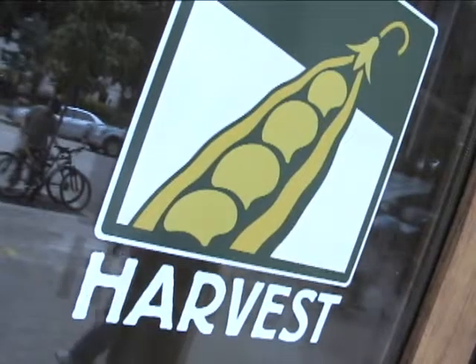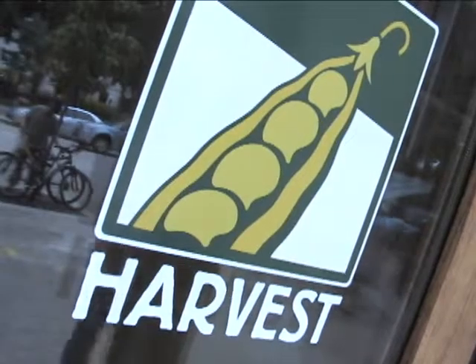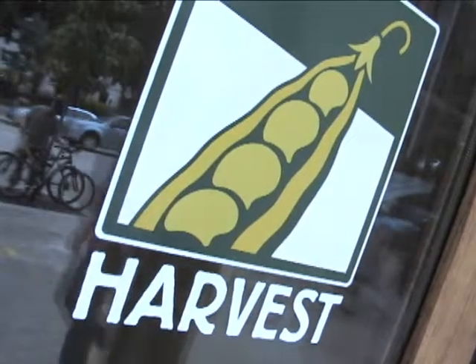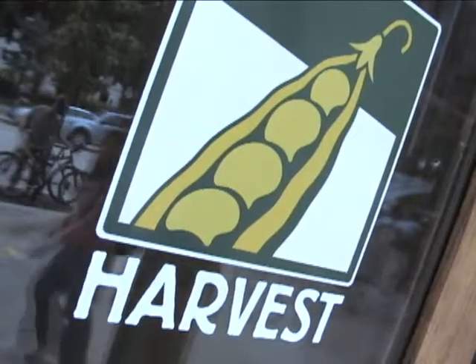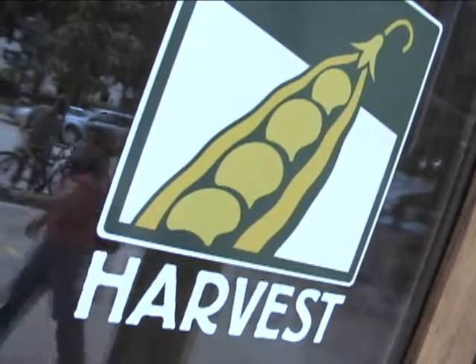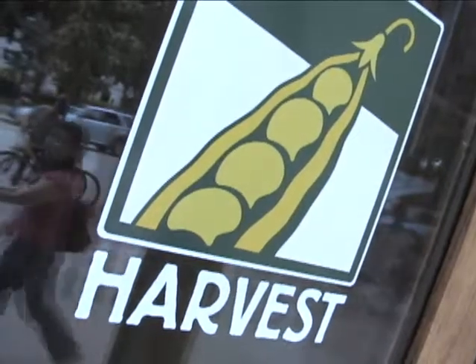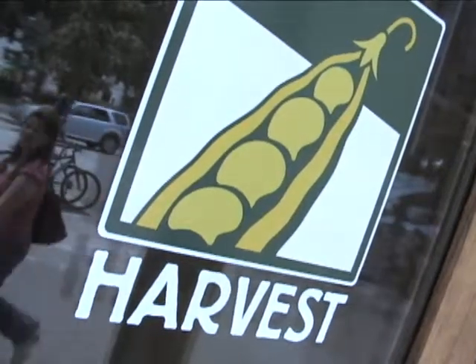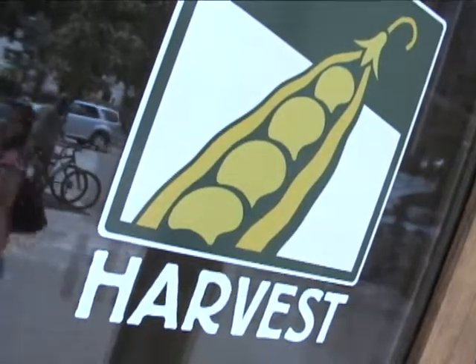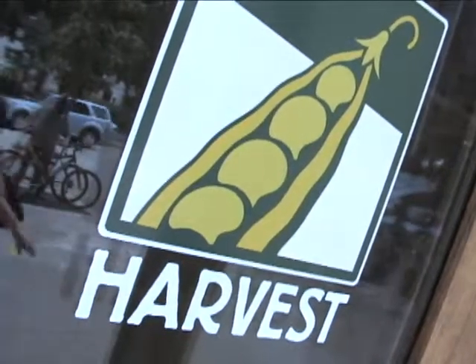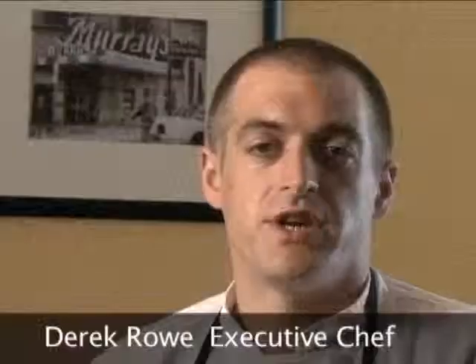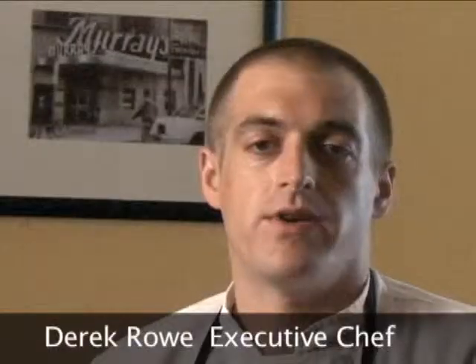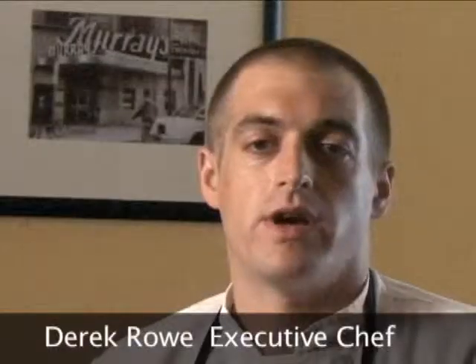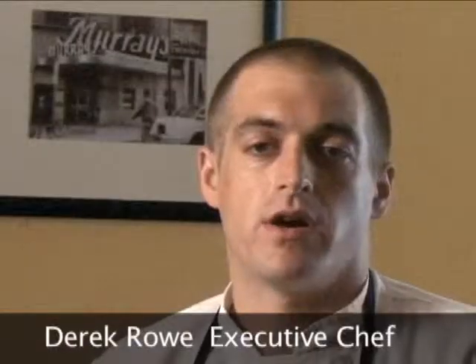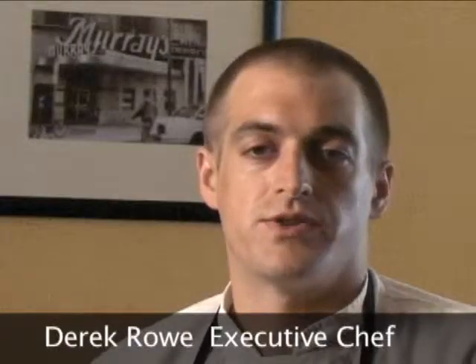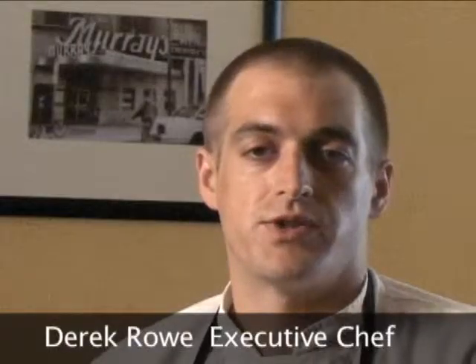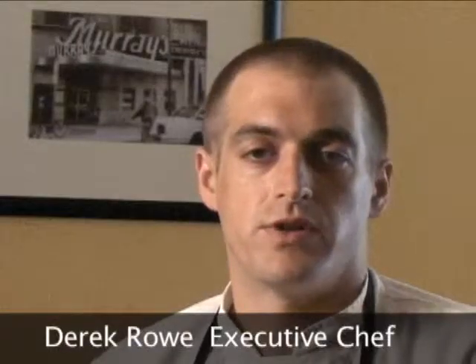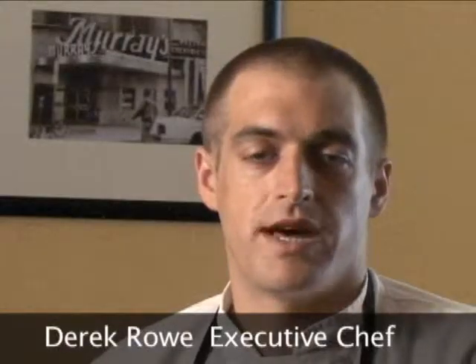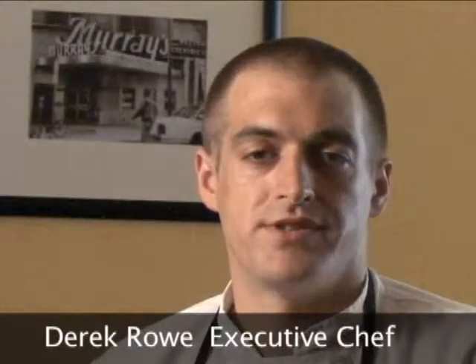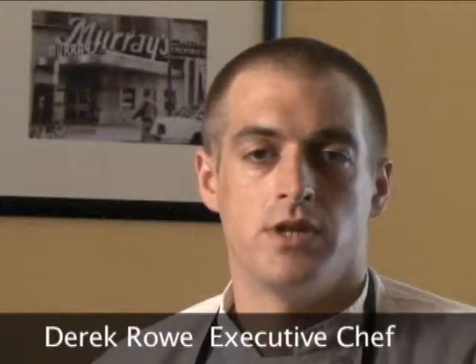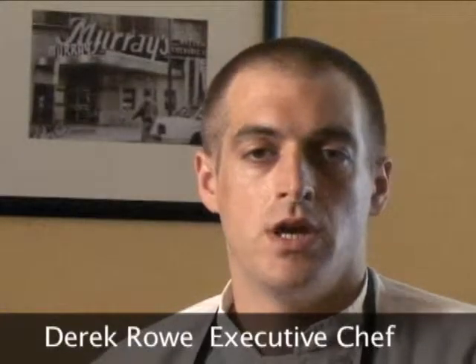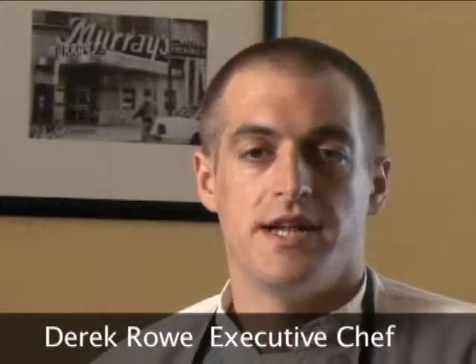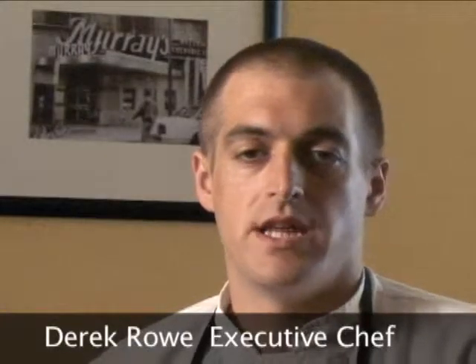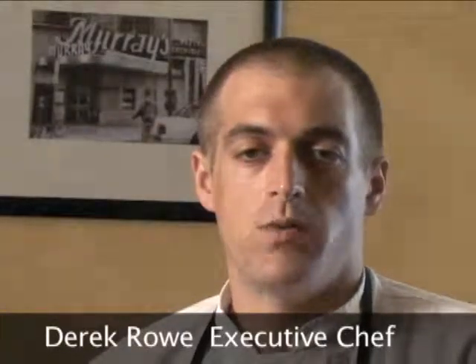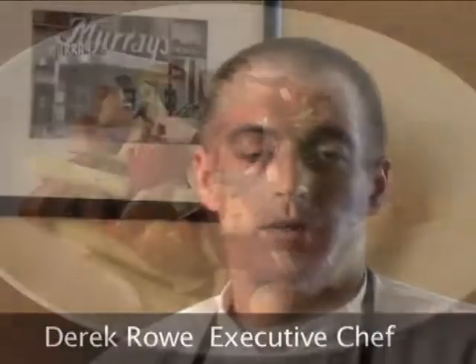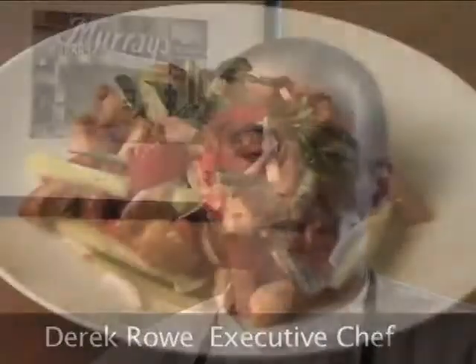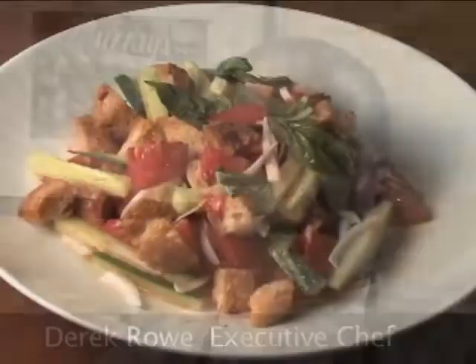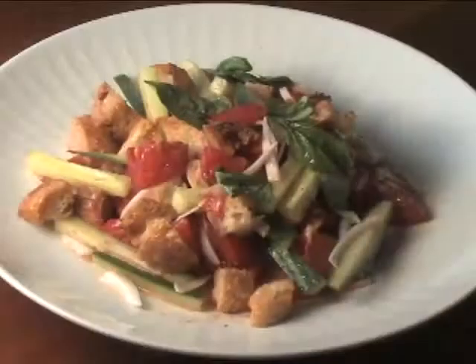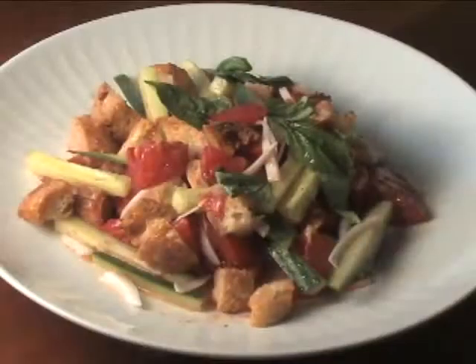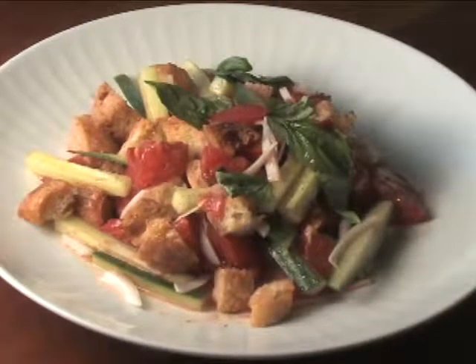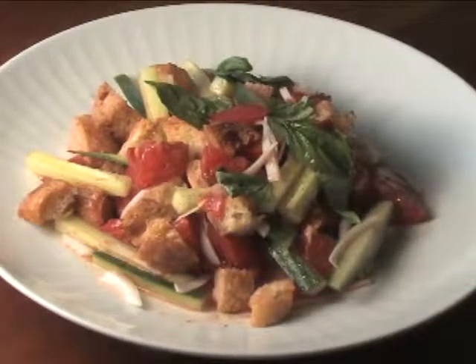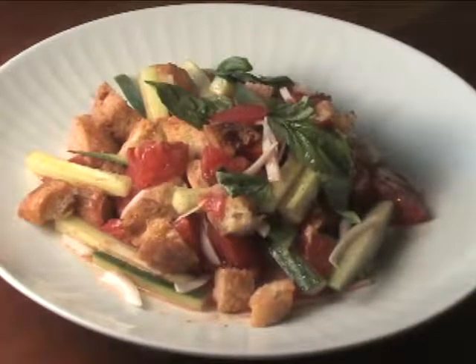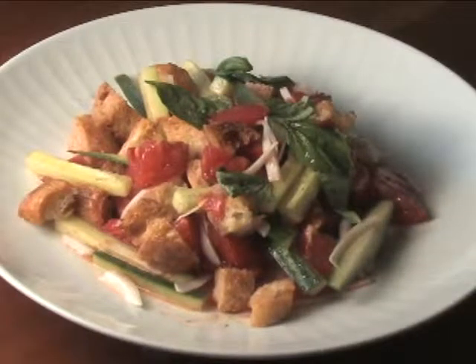Hello and welcome. I'm Derek Rowe, chef here at Harvest Restaurant in Madison, and today we're going to be making a panzanella salad.